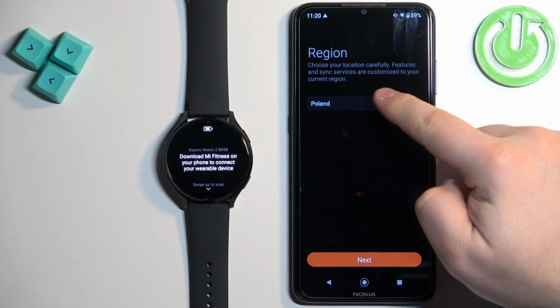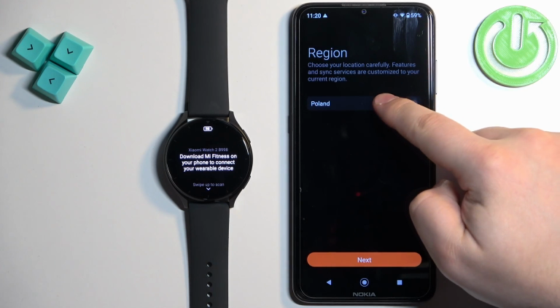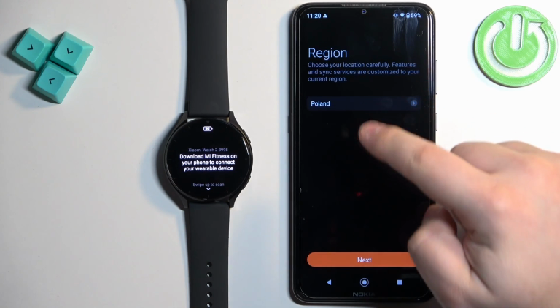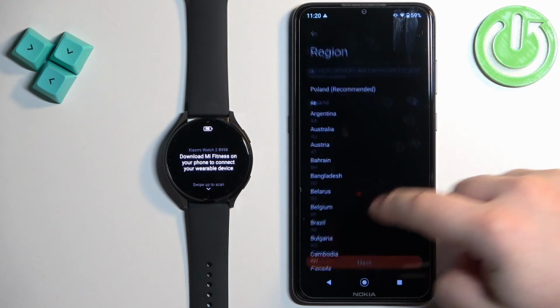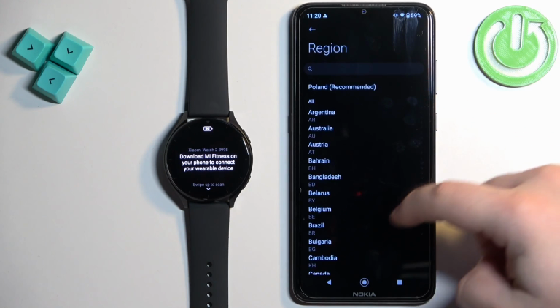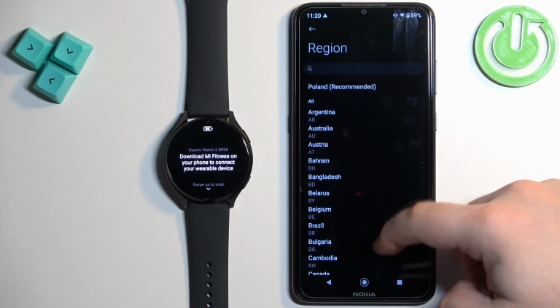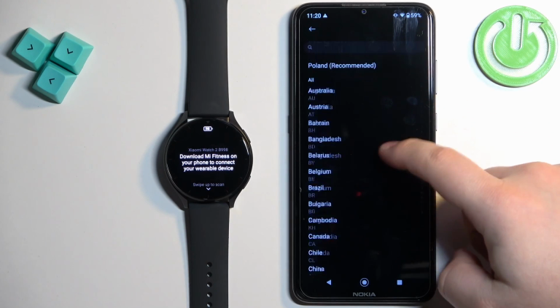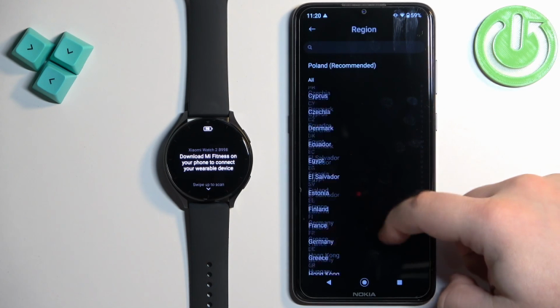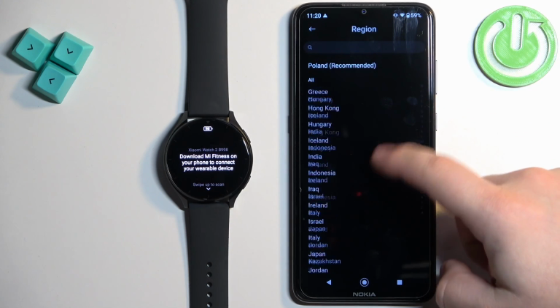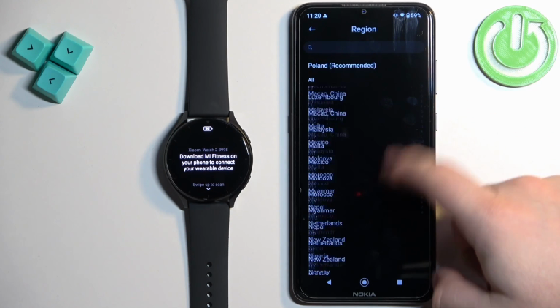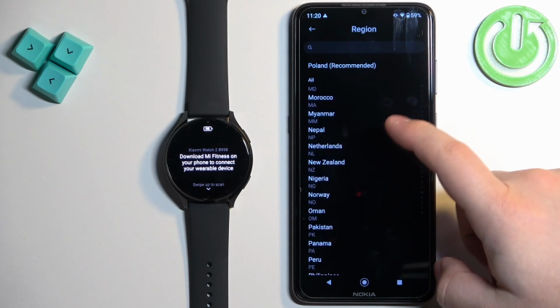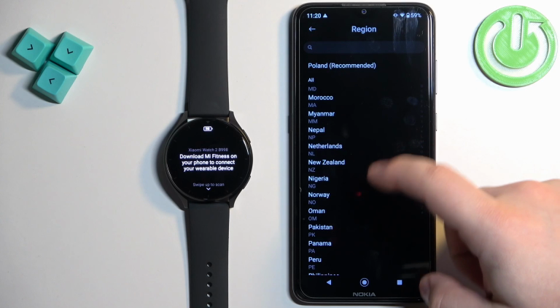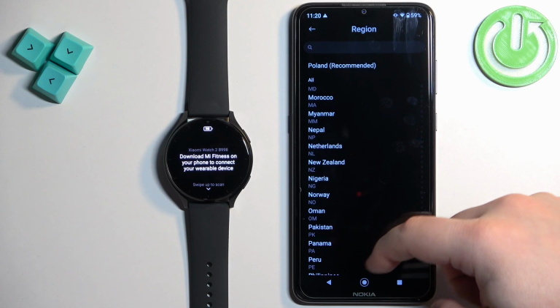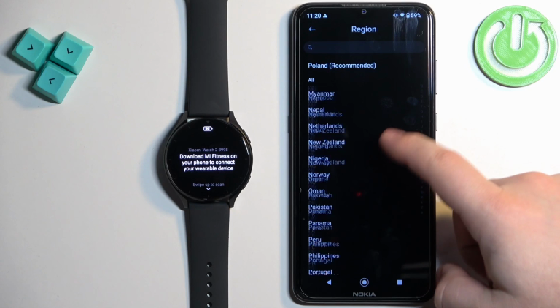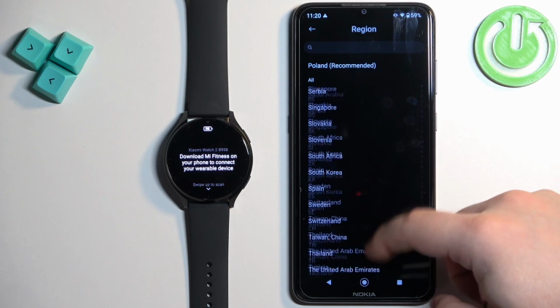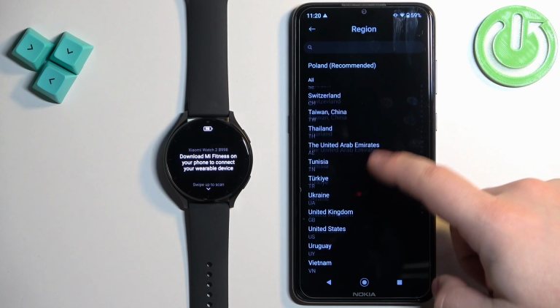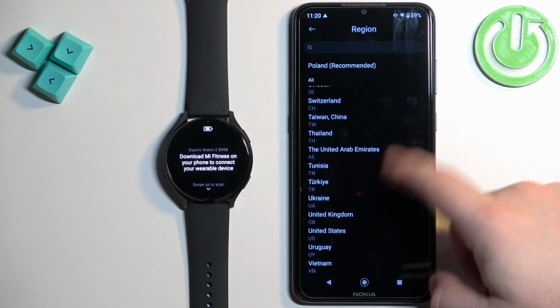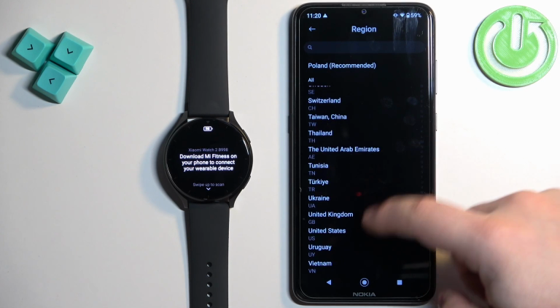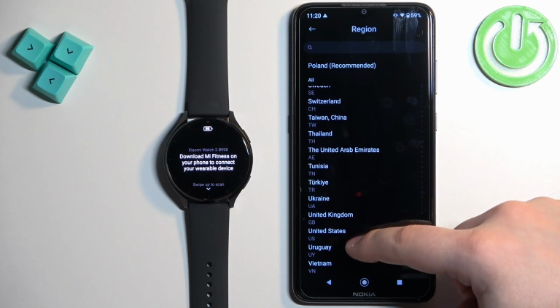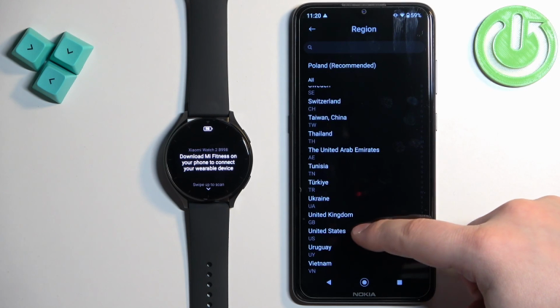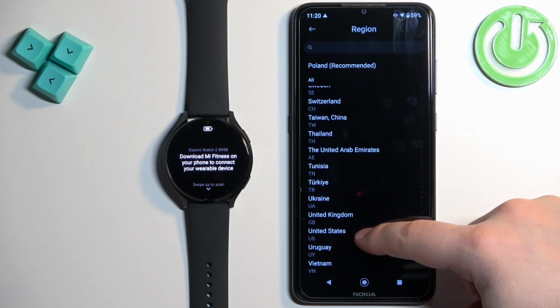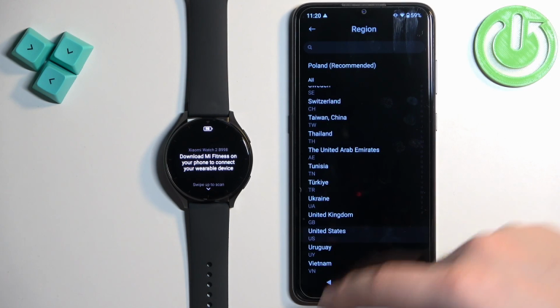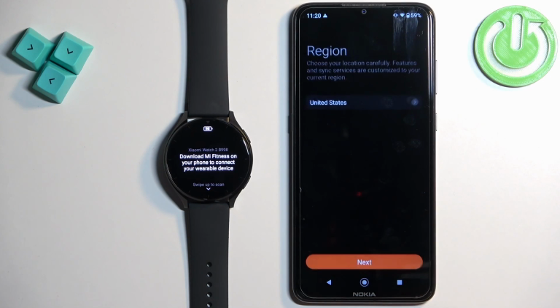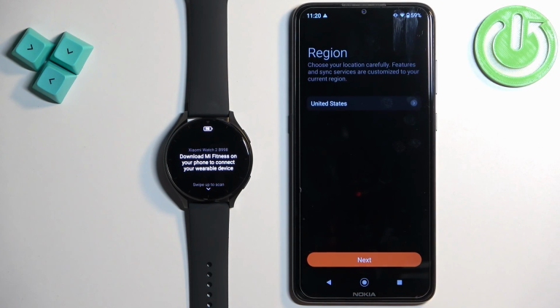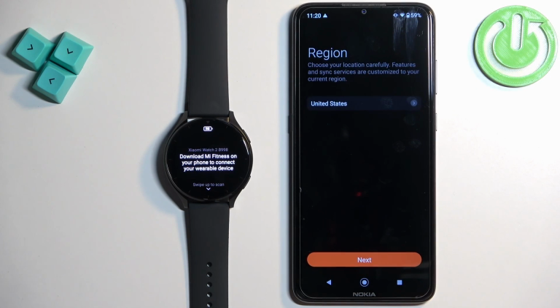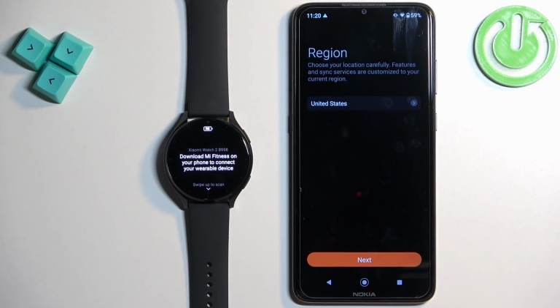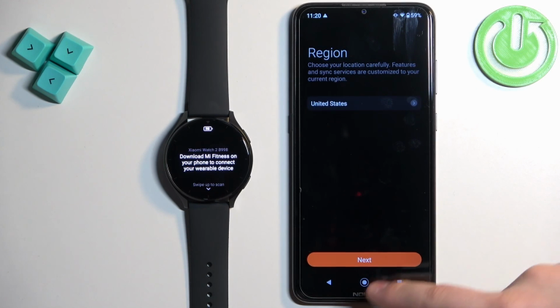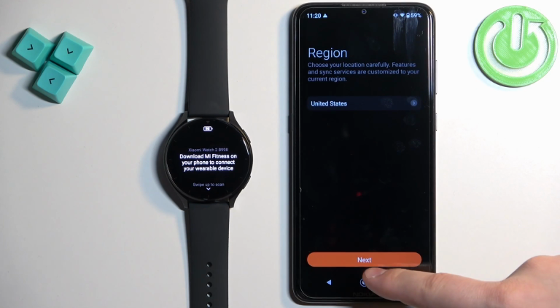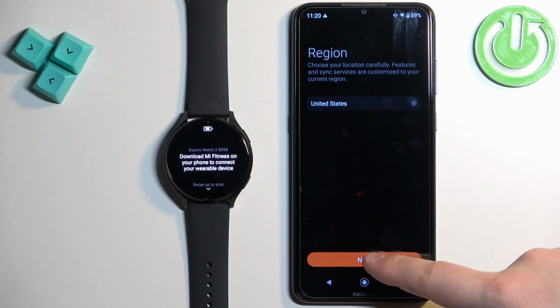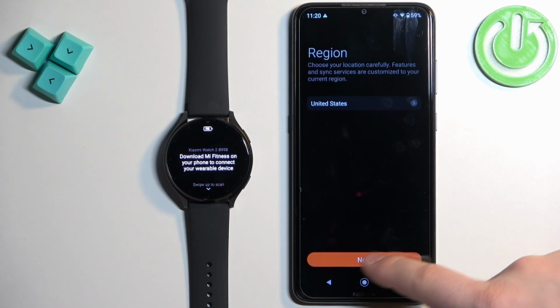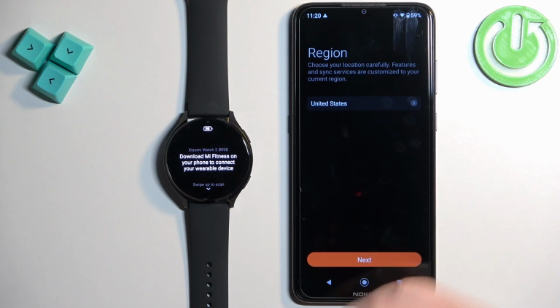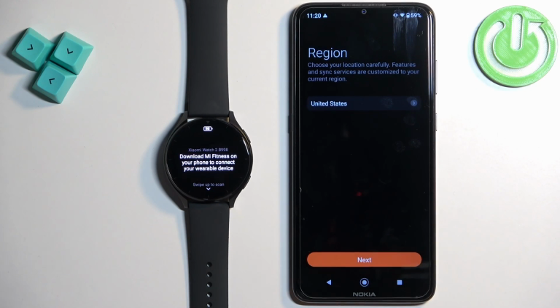Tap on here, scroll through the list, find the region you want to use. Once you find it tap on it to select it, then tap on next.